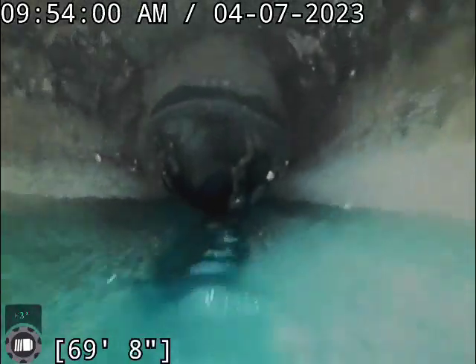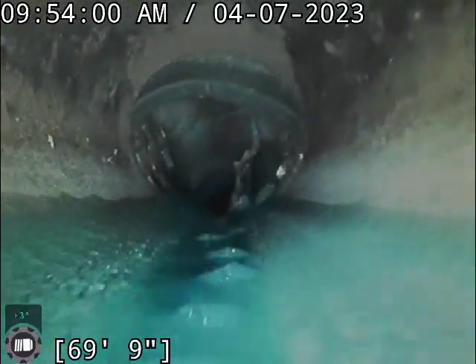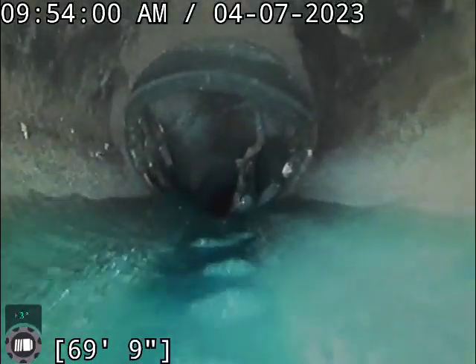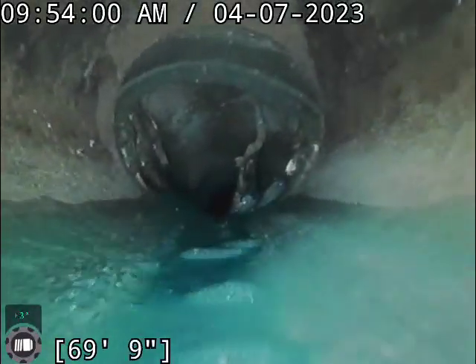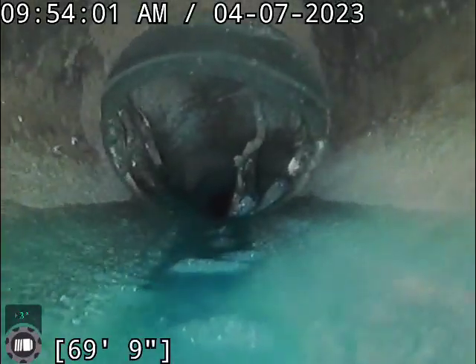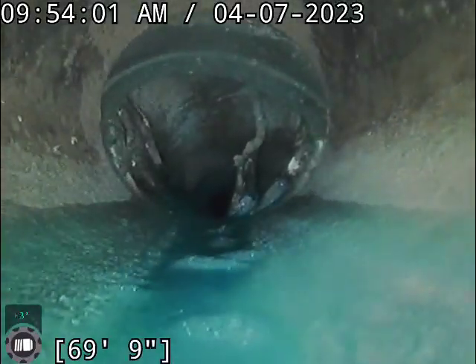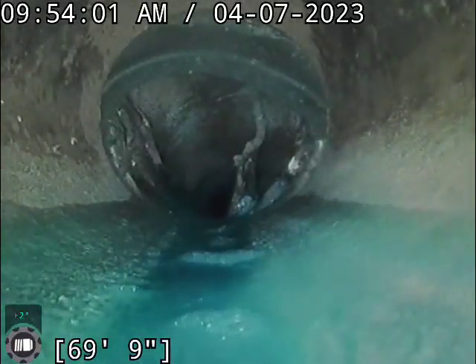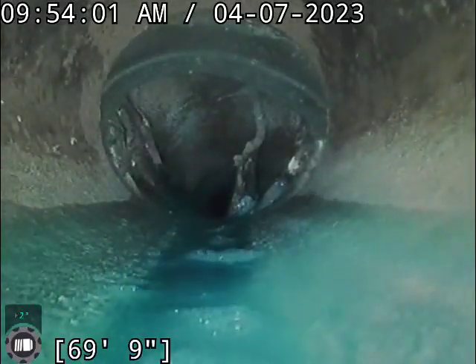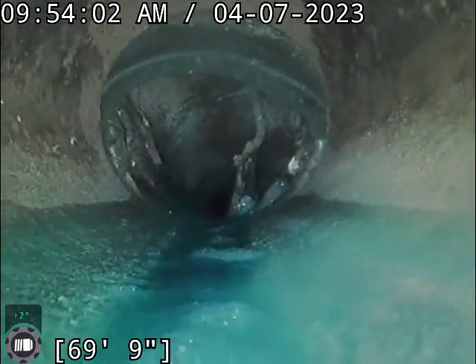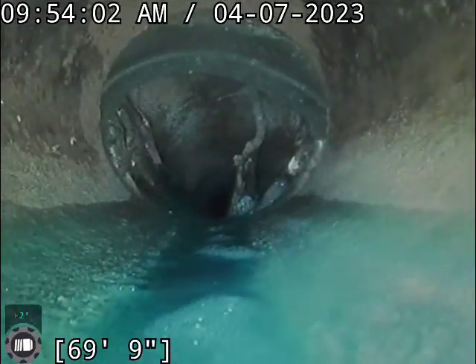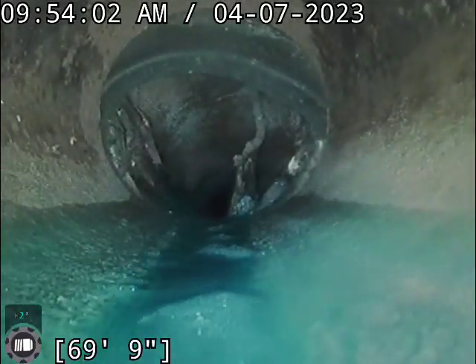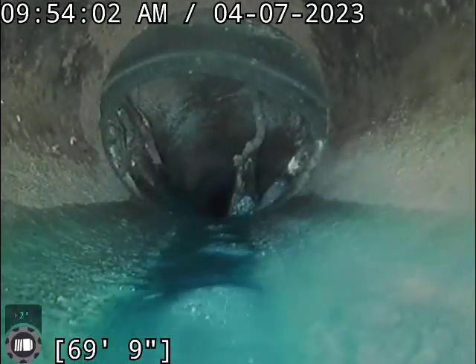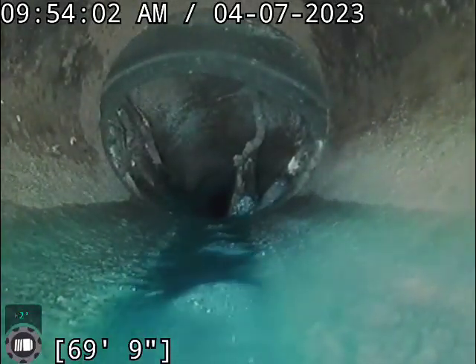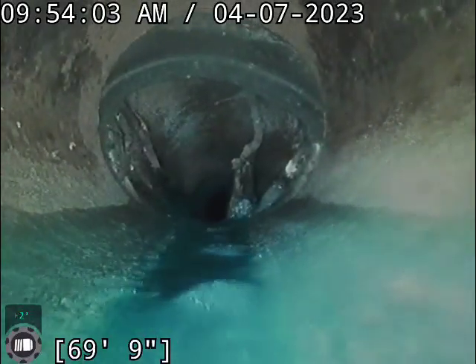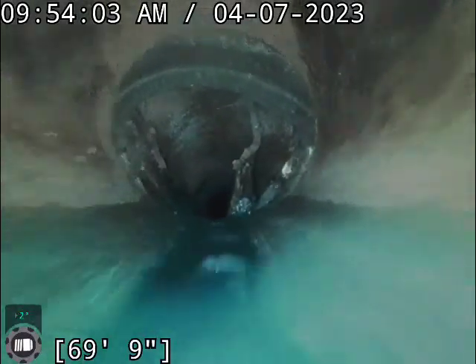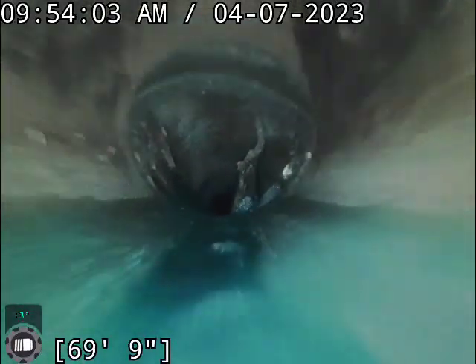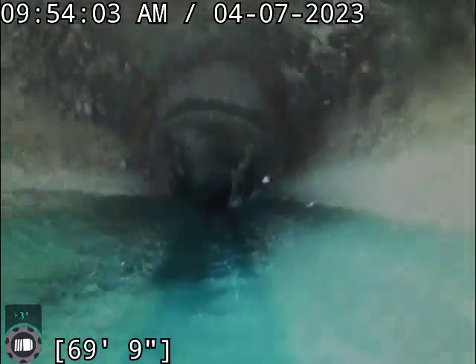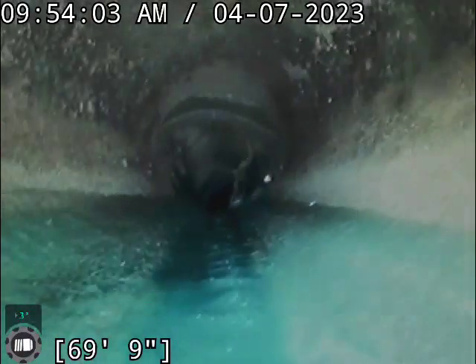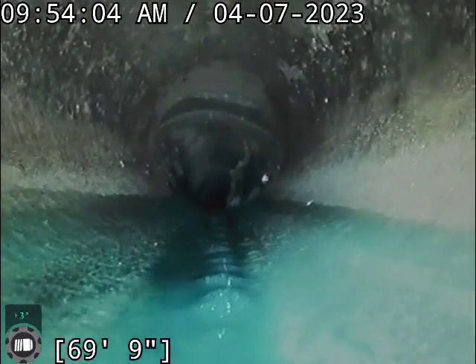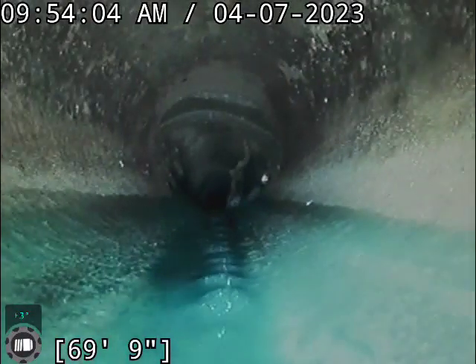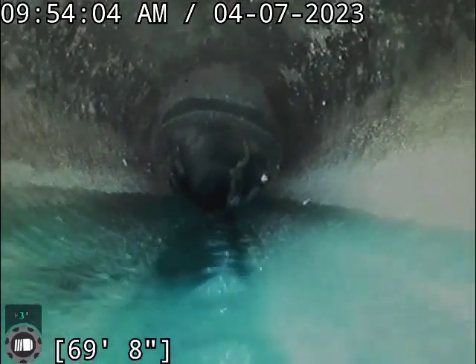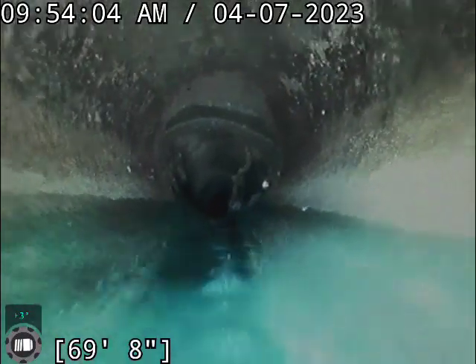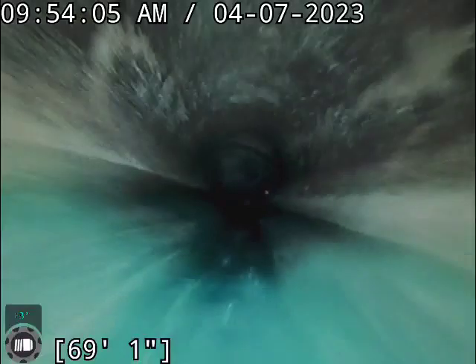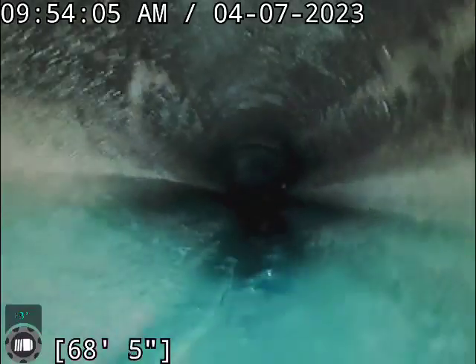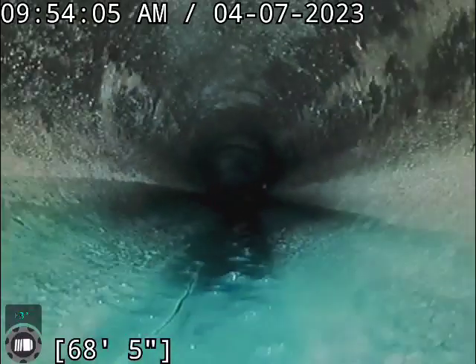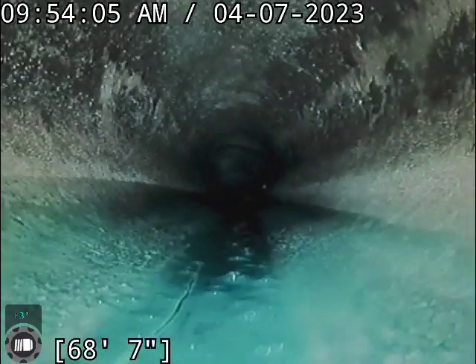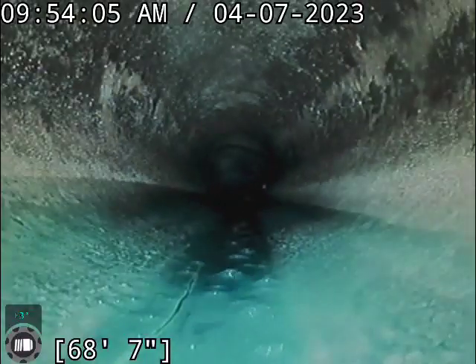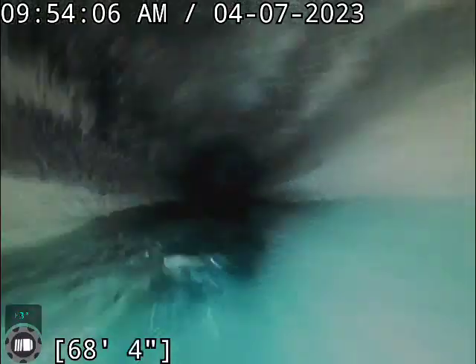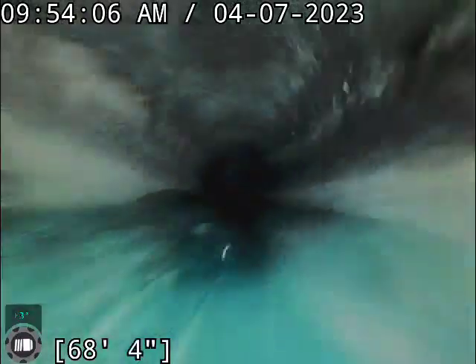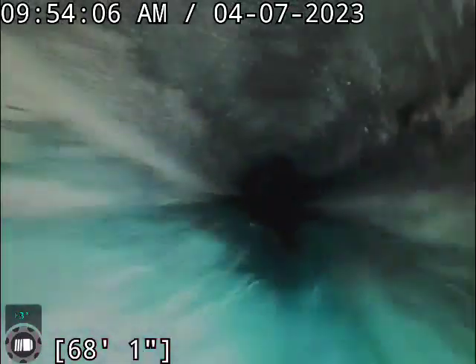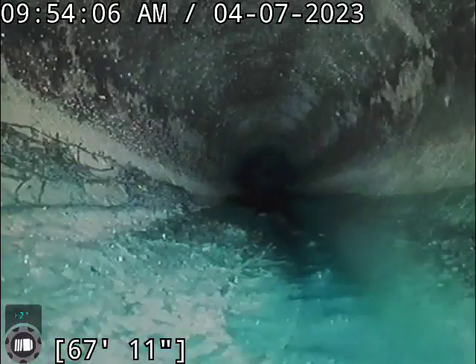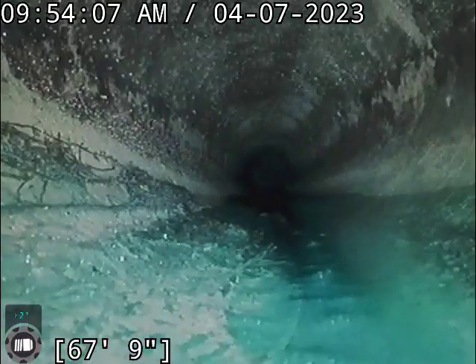A little bit of rubber coupling sticking up at the top there, but it's not a big deal. It's not affecting flow anyway.